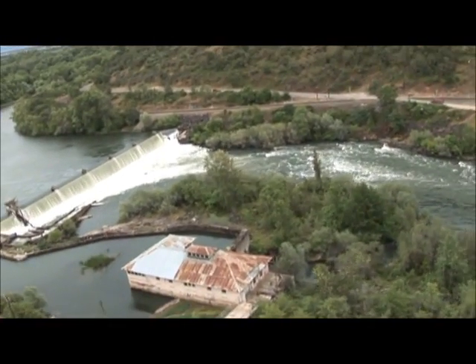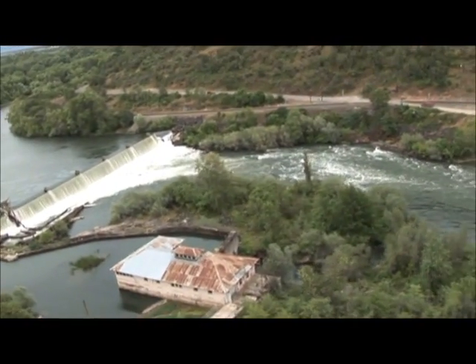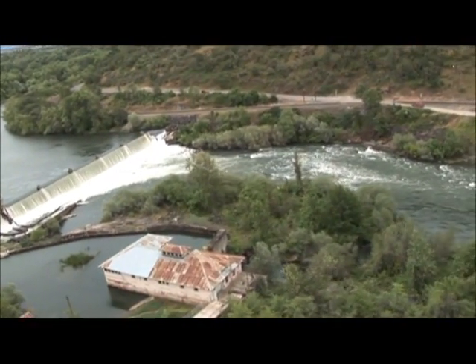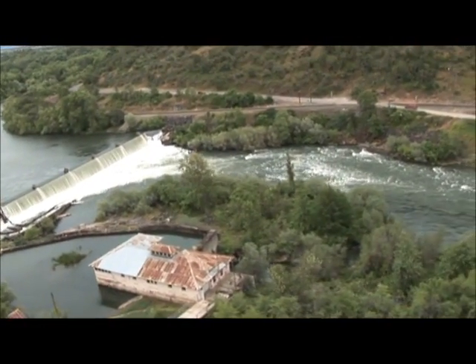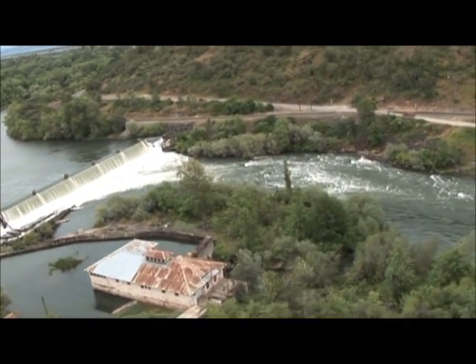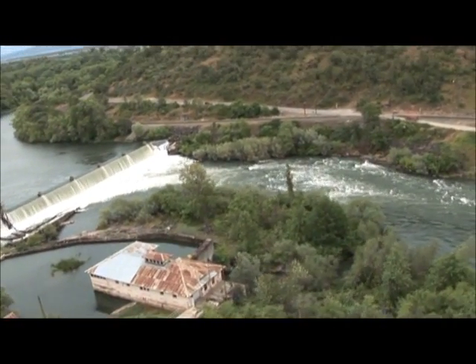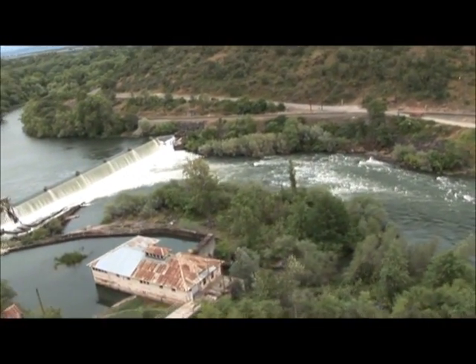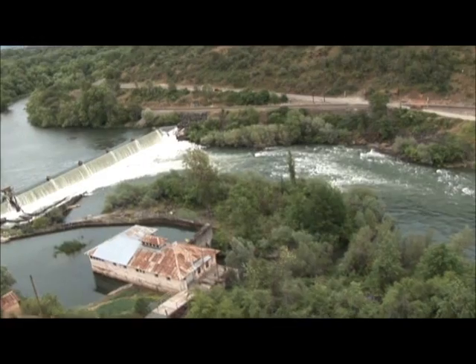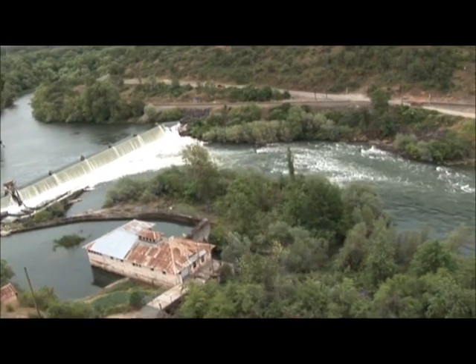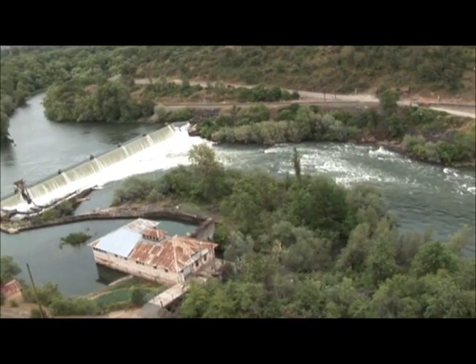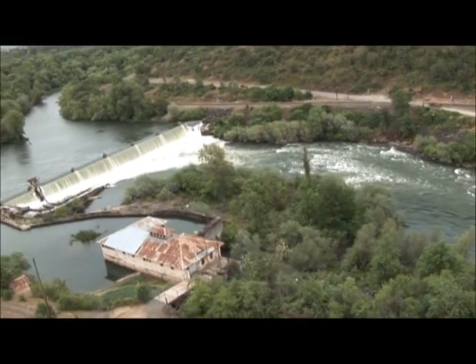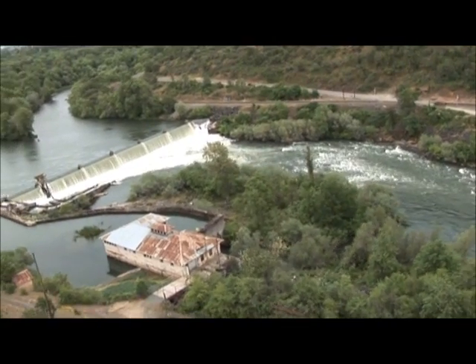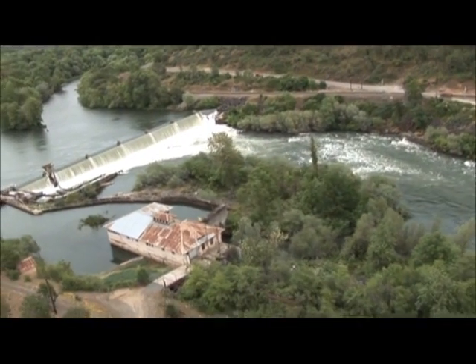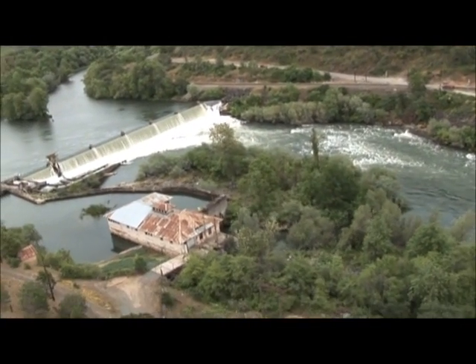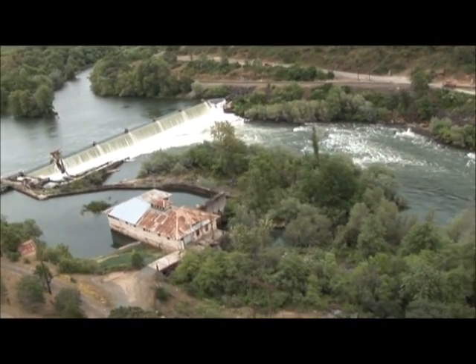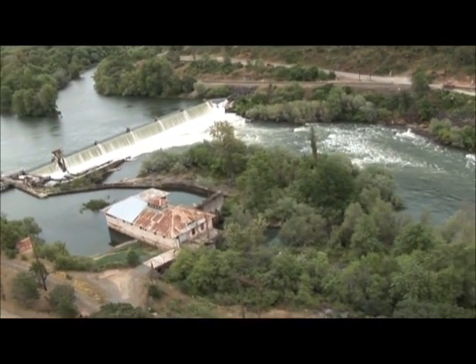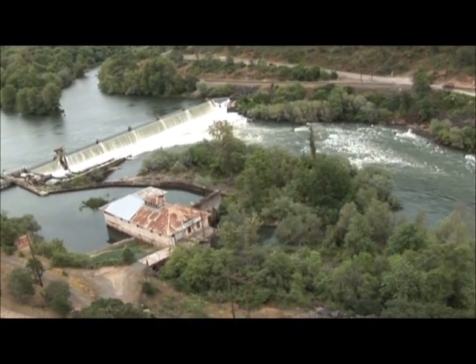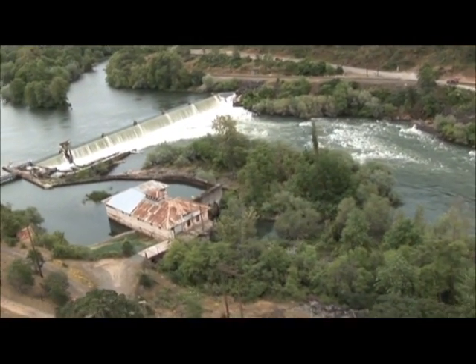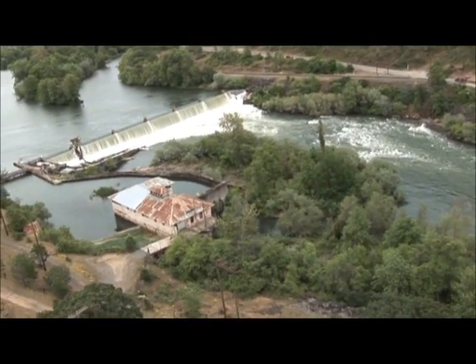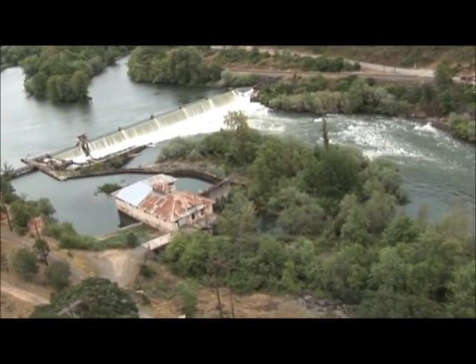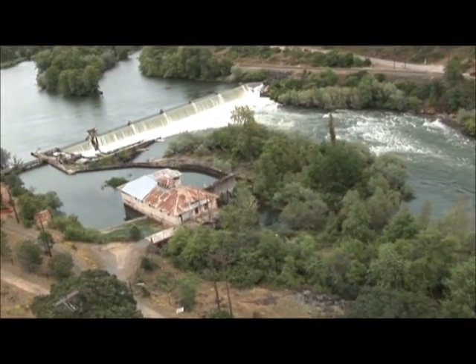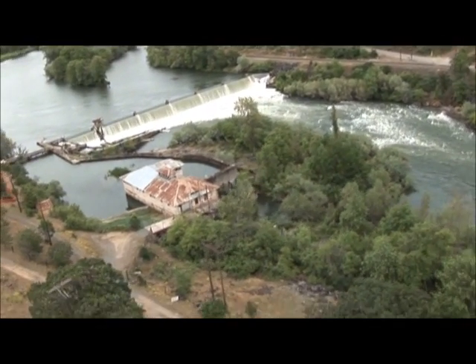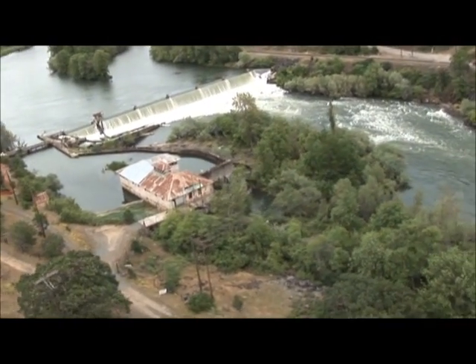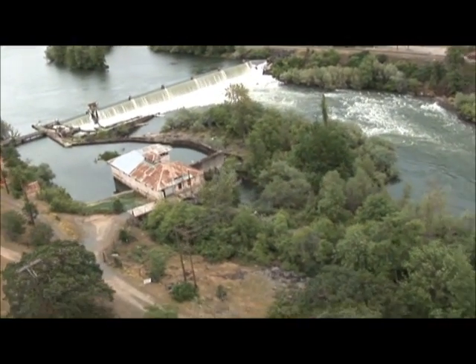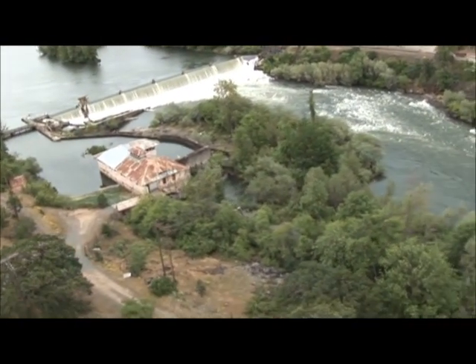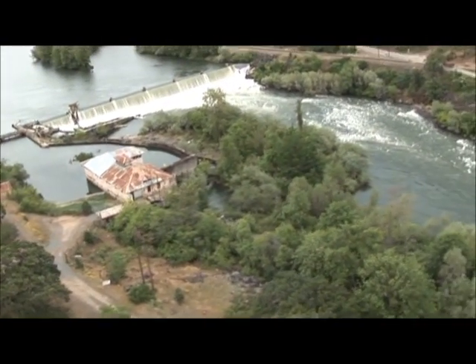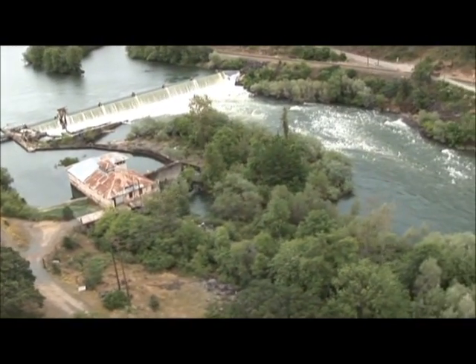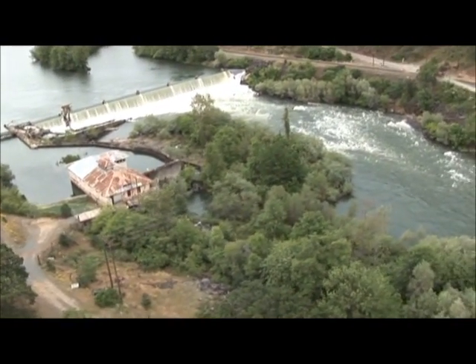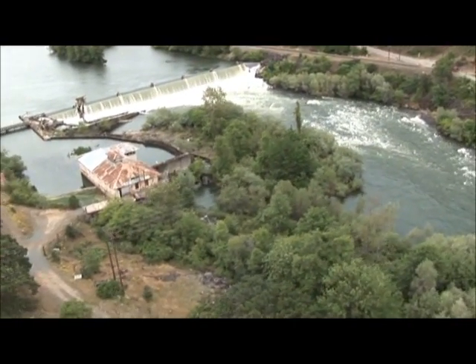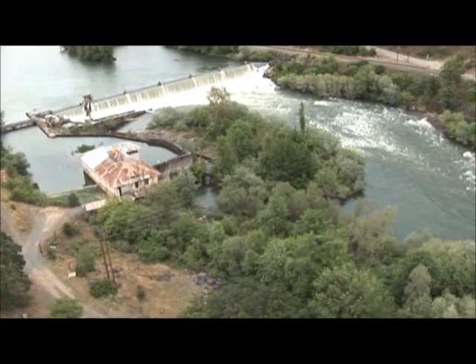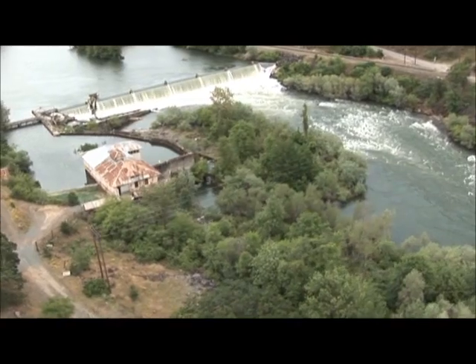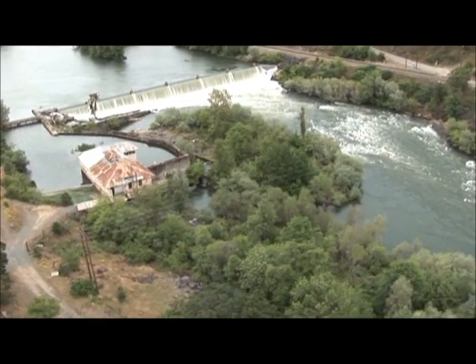I'm Scott Wright. I'm the project manager and engineer of record for the Gold Ray Dam removal for the design-build team.